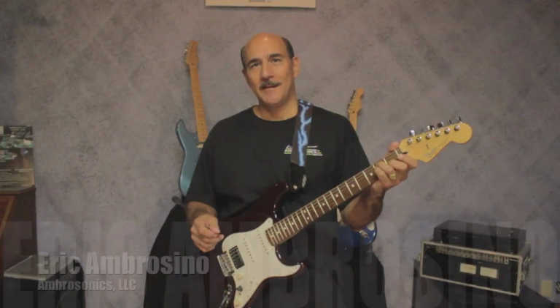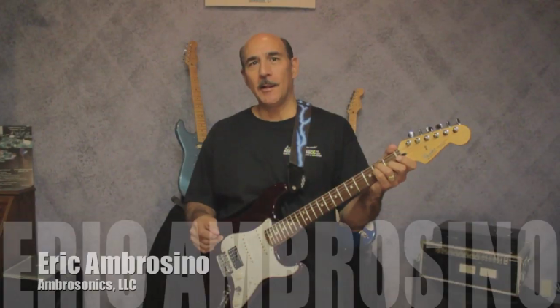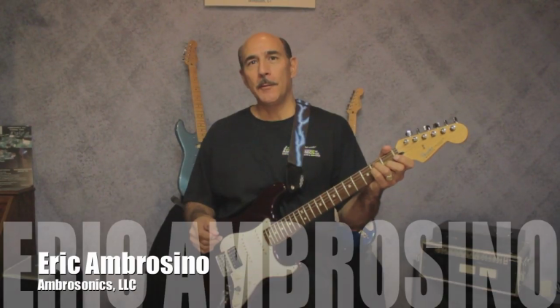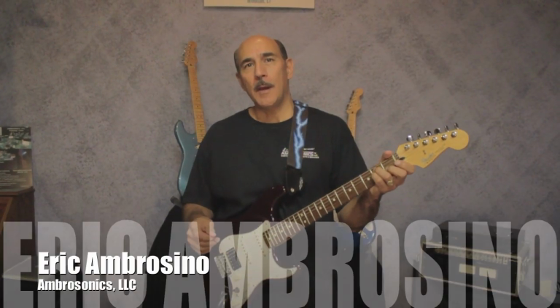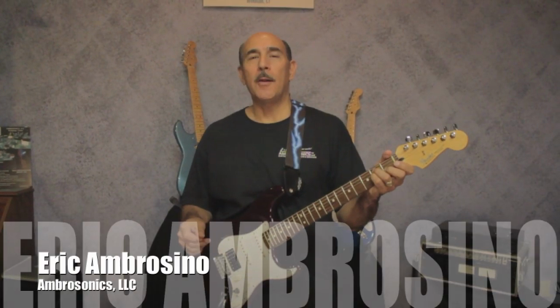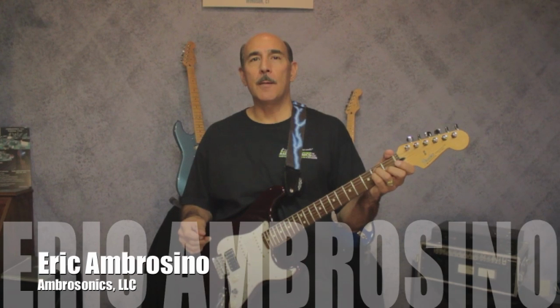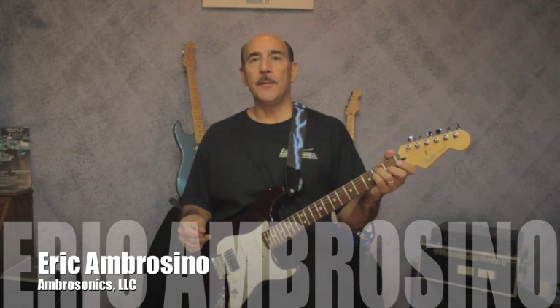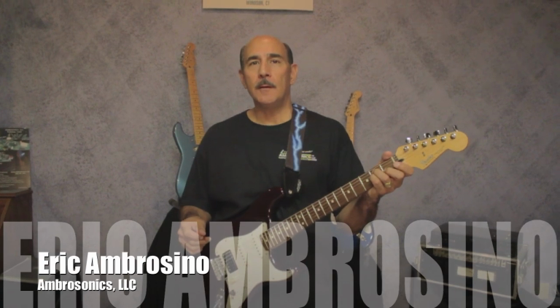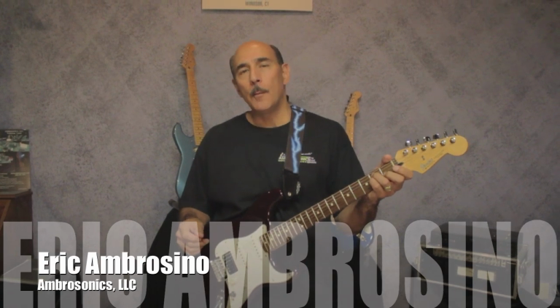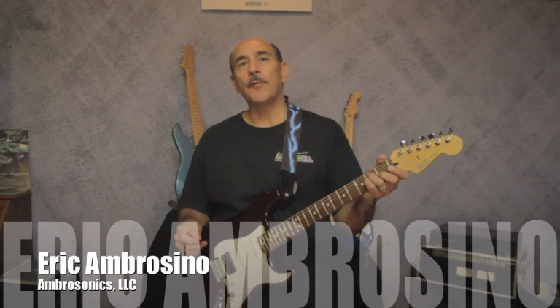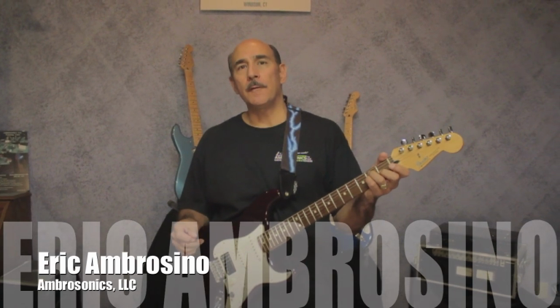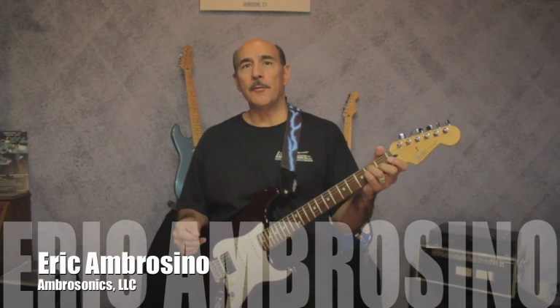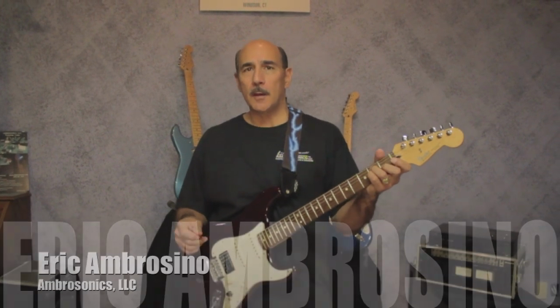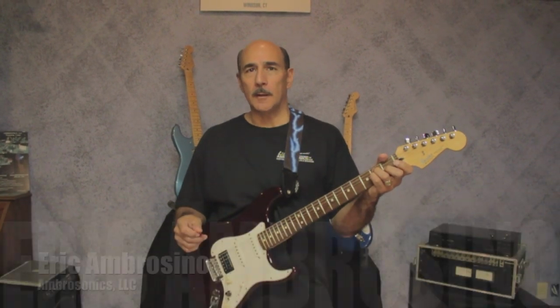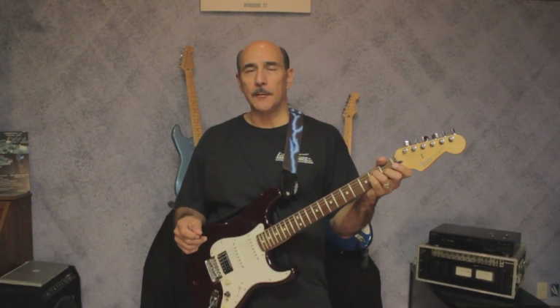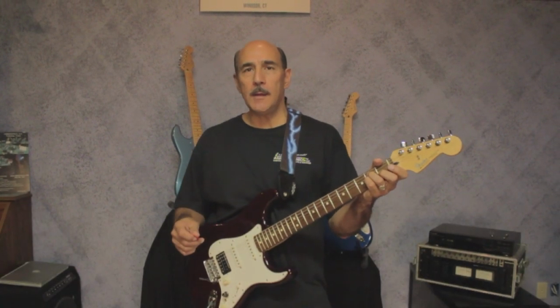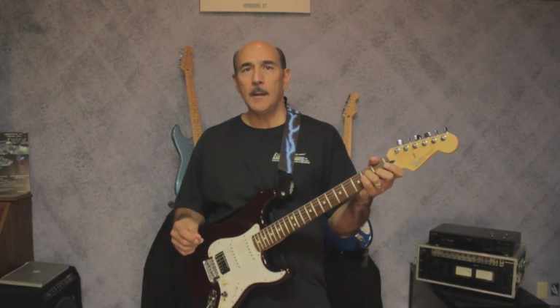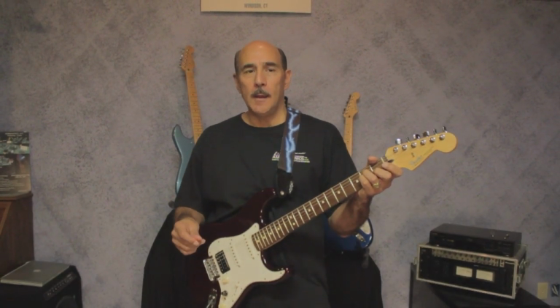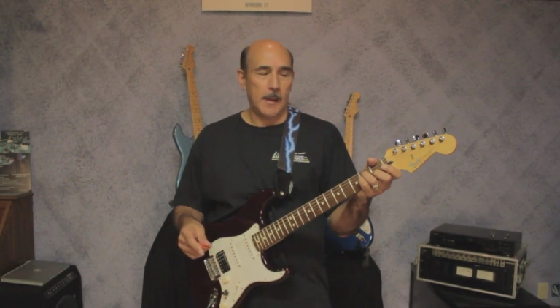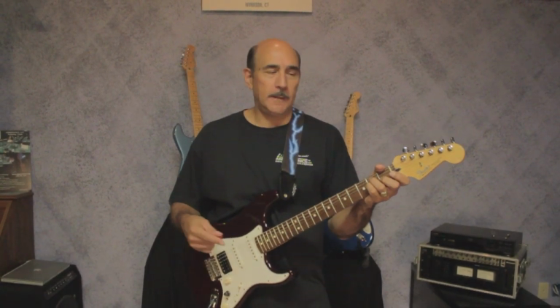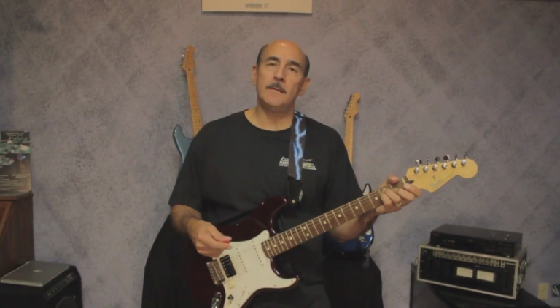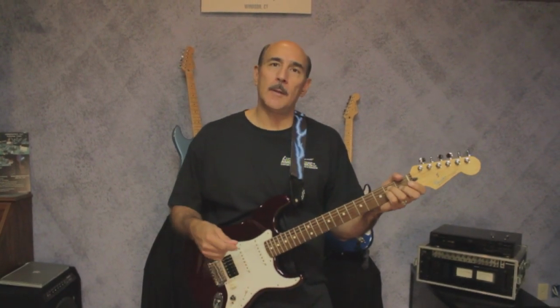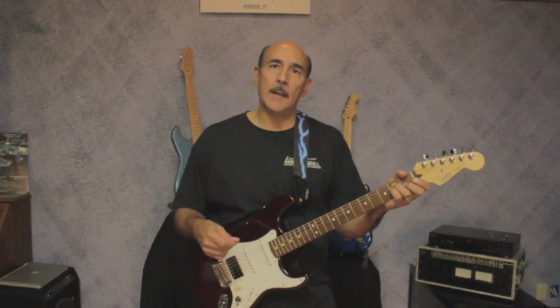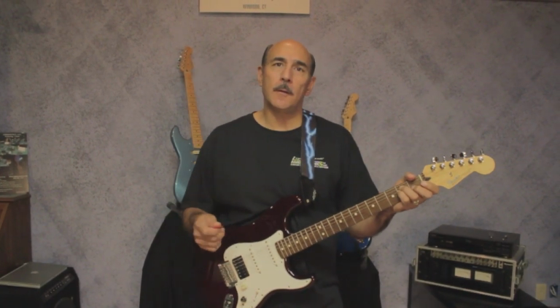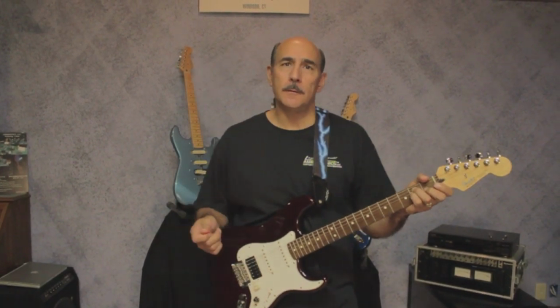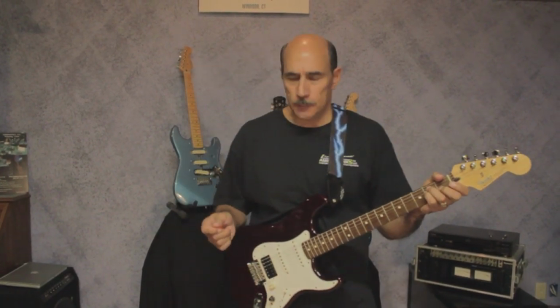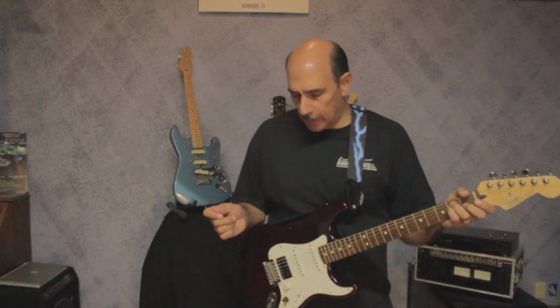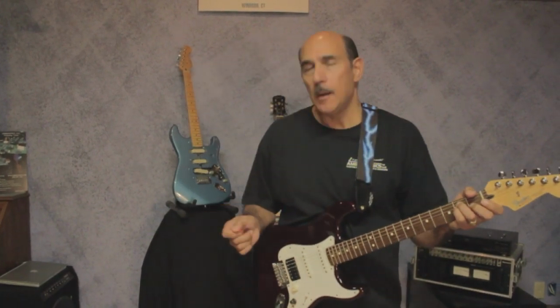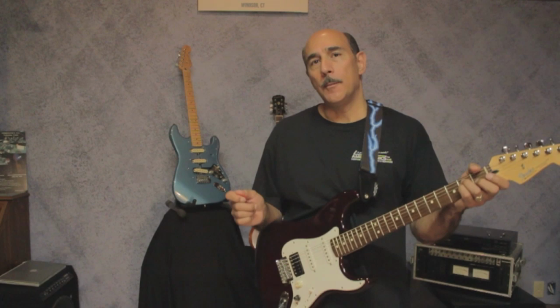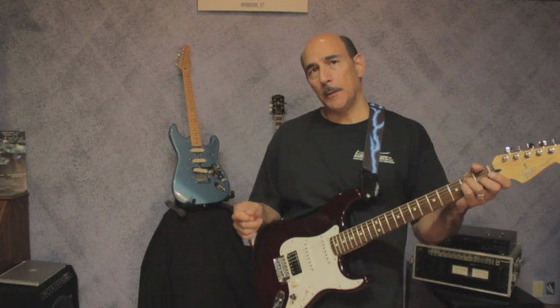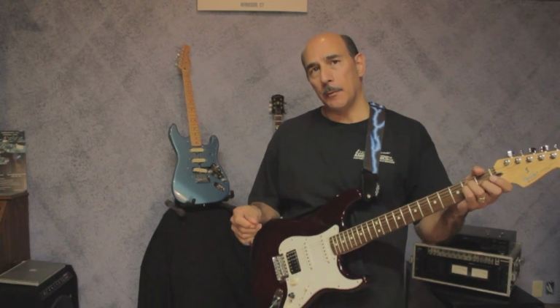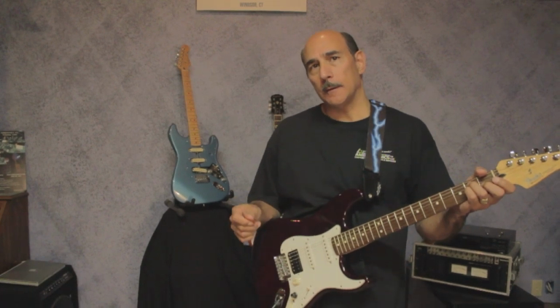Hello, I'm Eric Ambrosino, president of Ambrosonics LLC. In today's segment I'd like to talk to you about the pickup director.